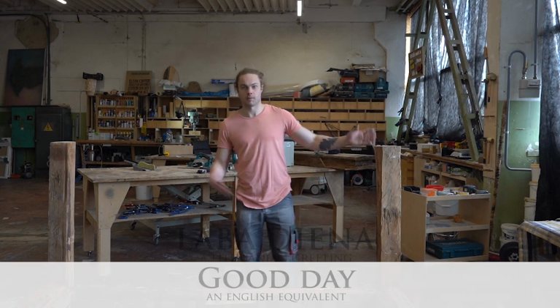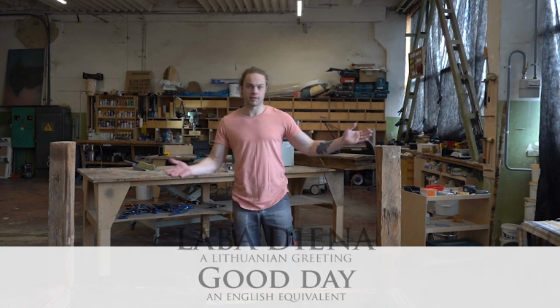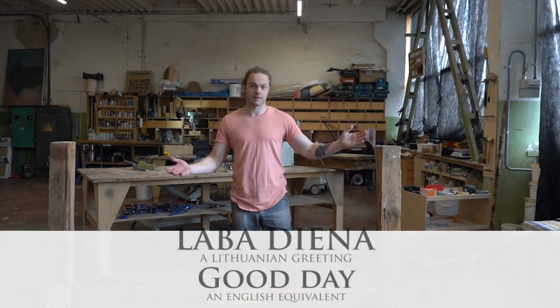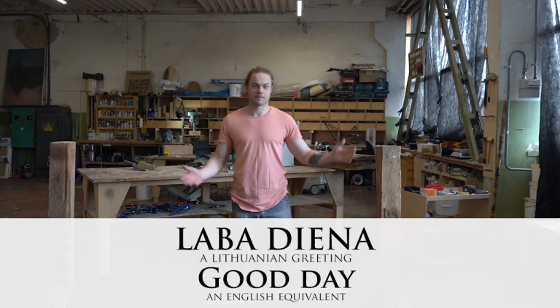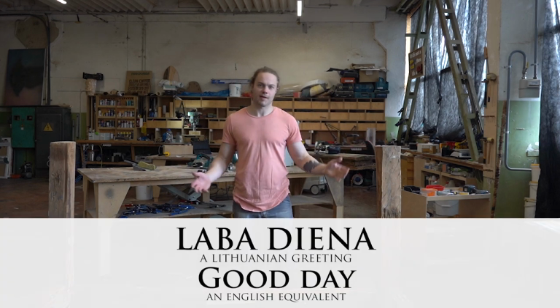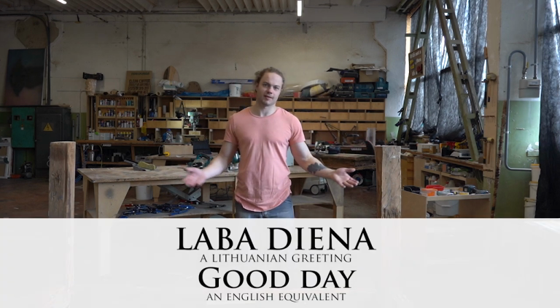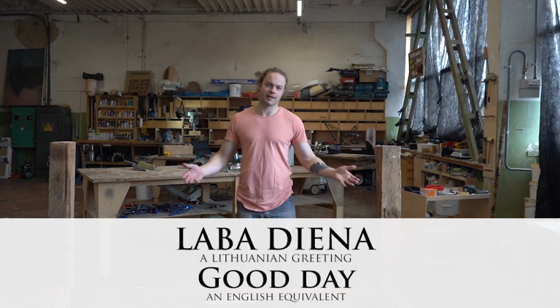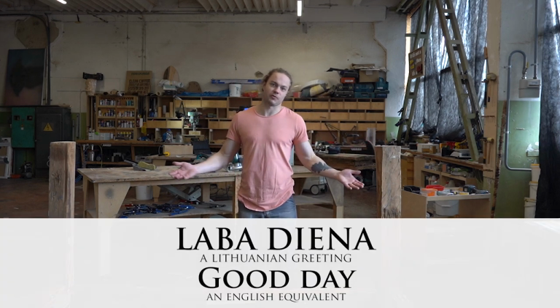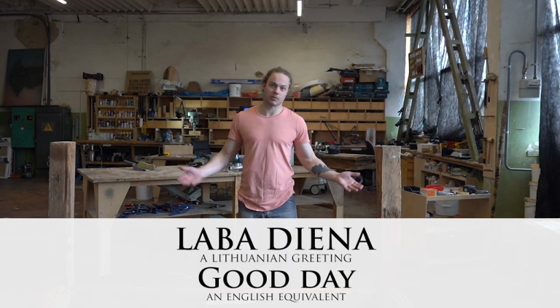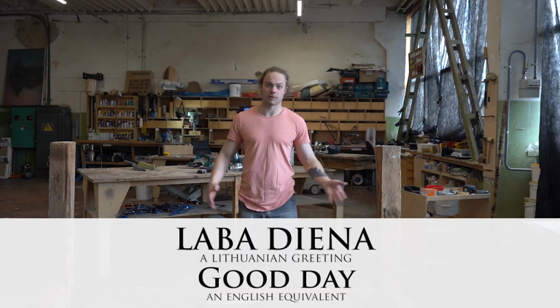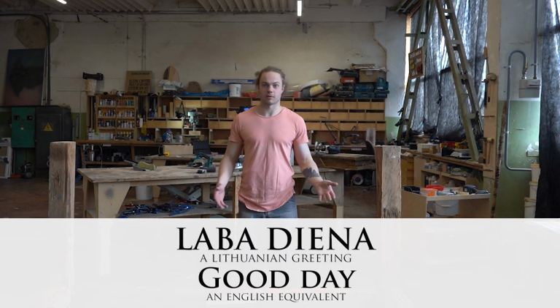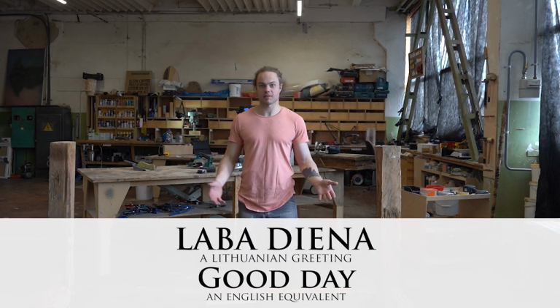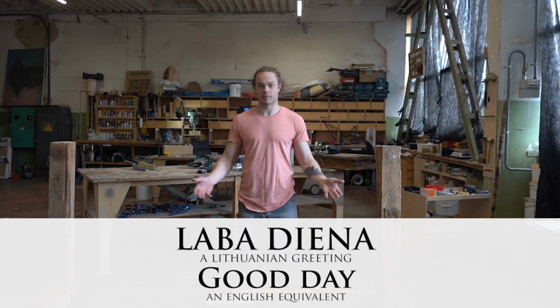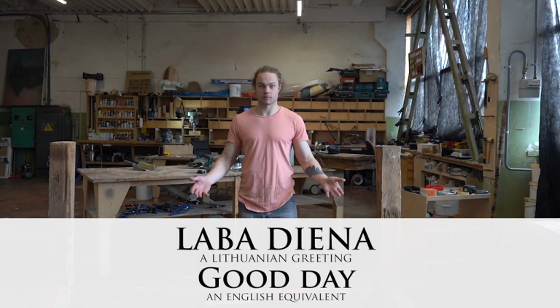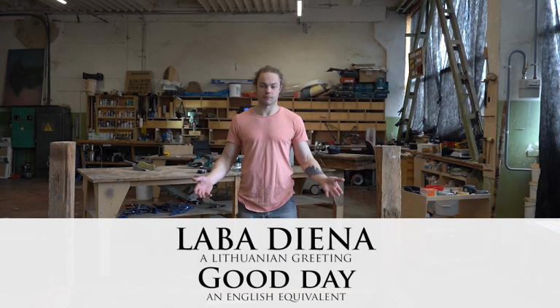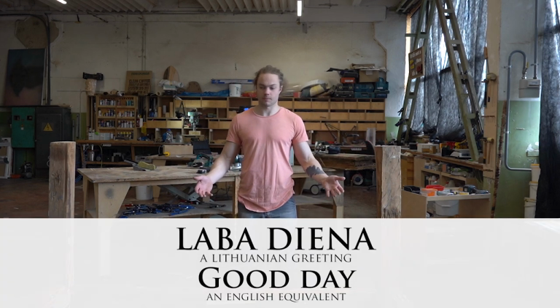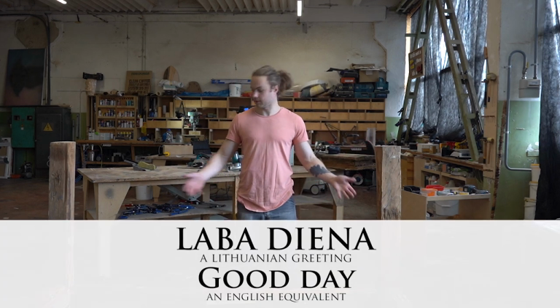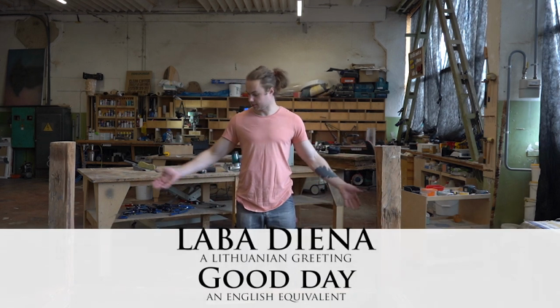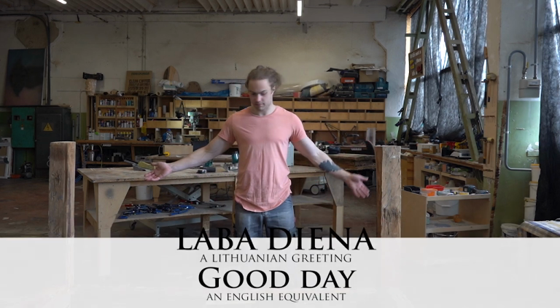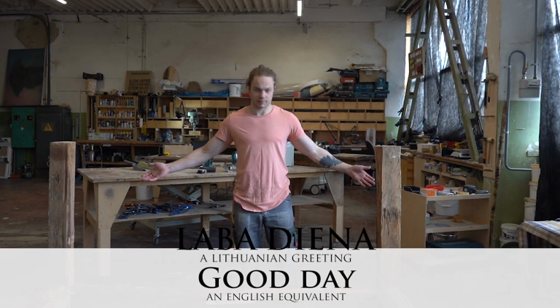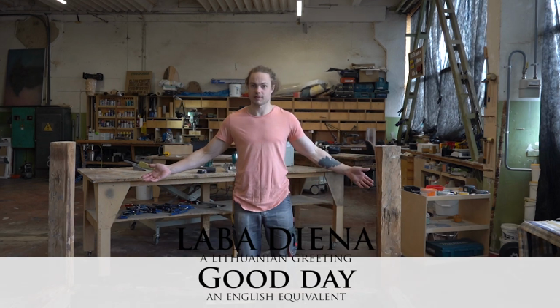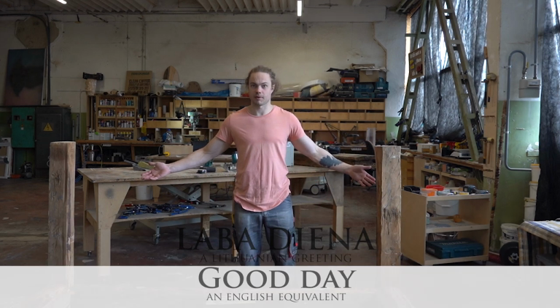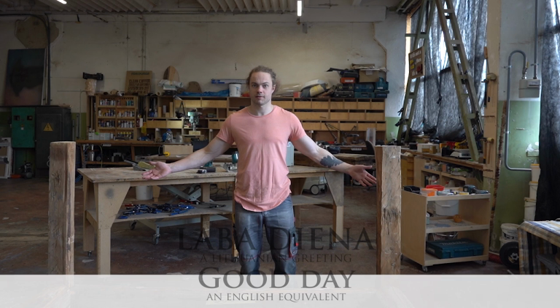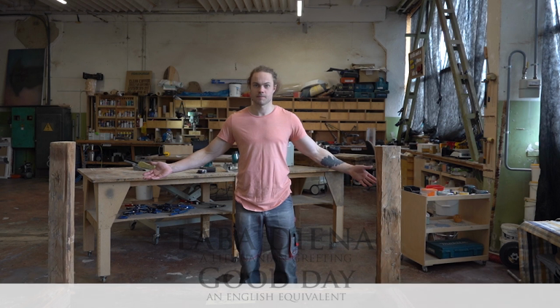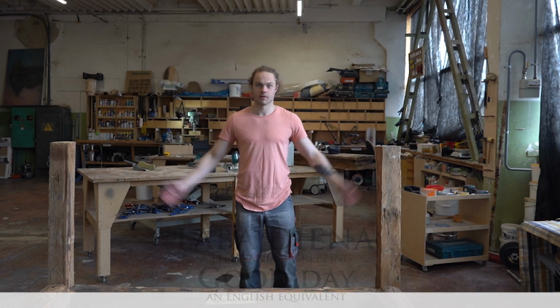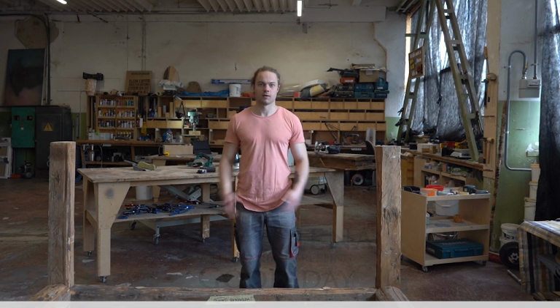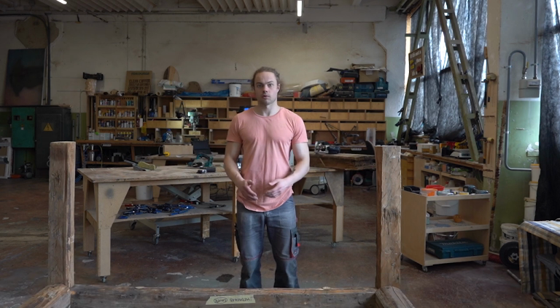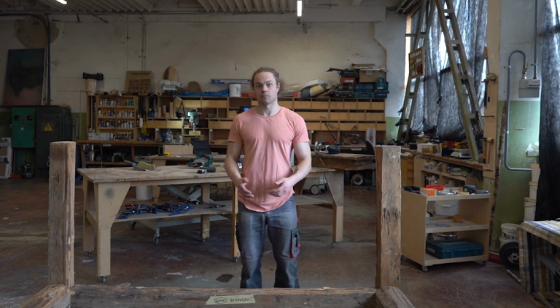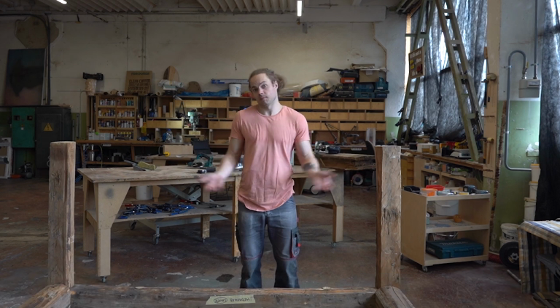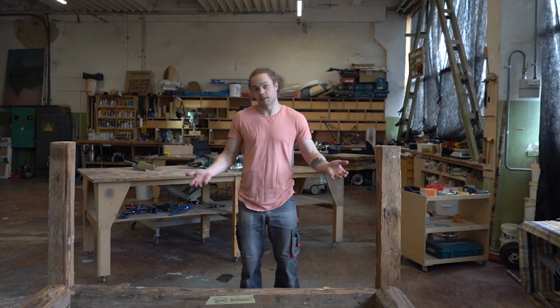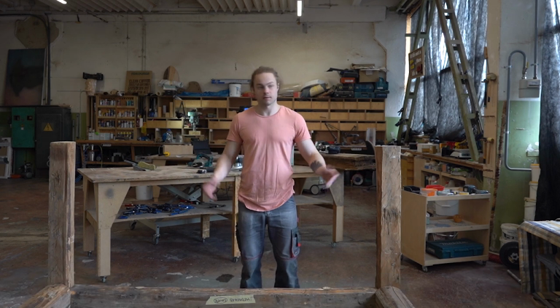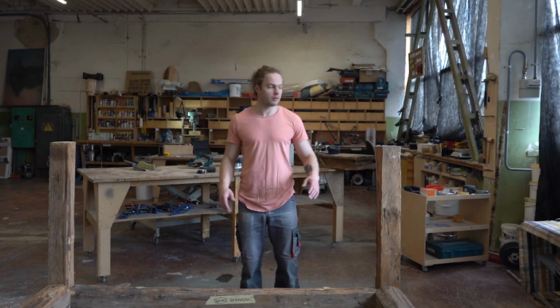Labadina! Thank you for joining me on the next episode of making this rustic bed. Let's continue.